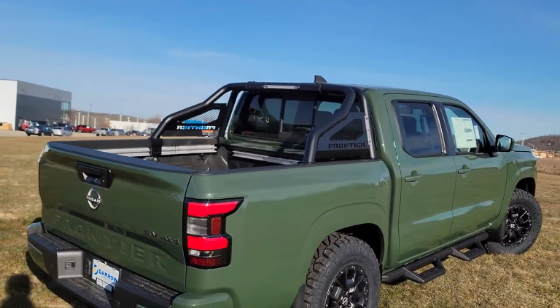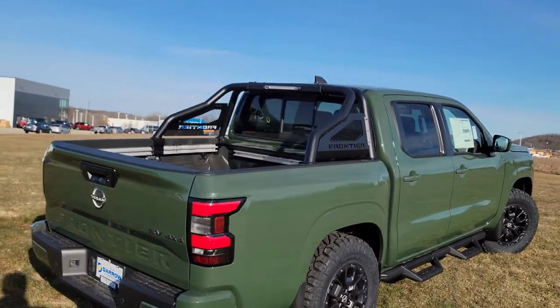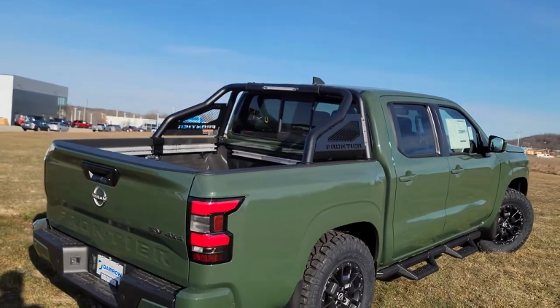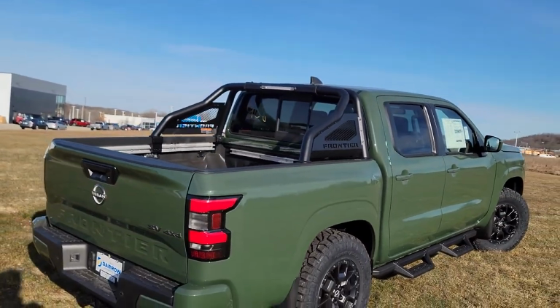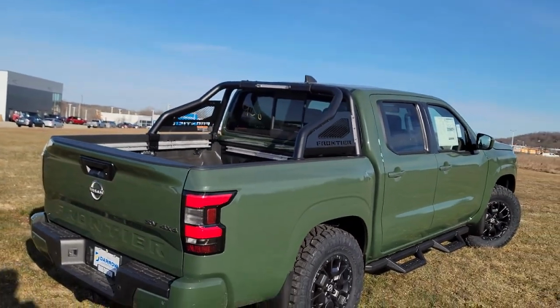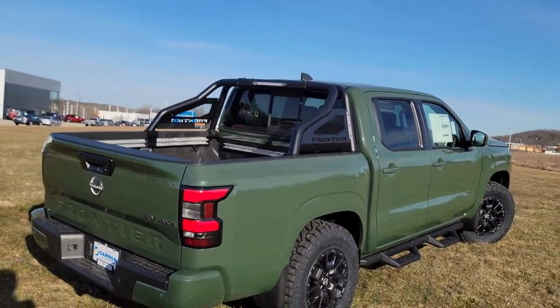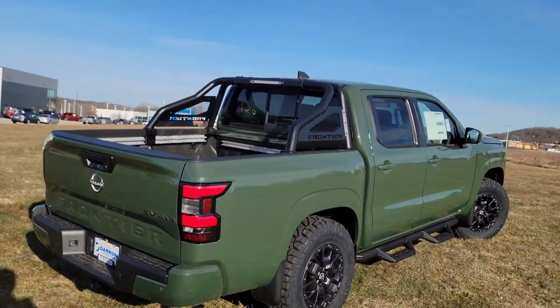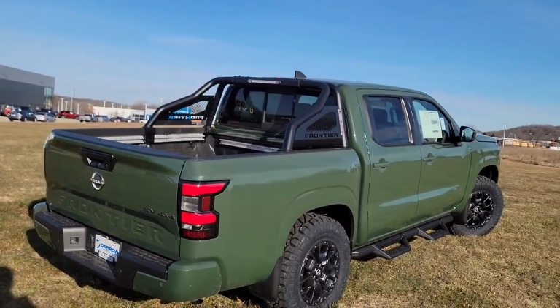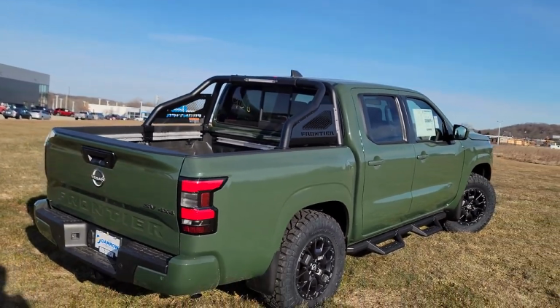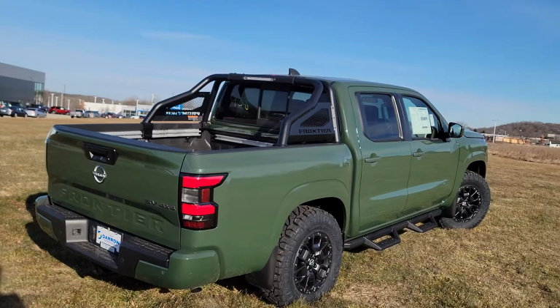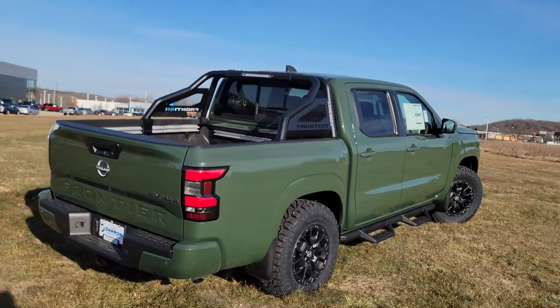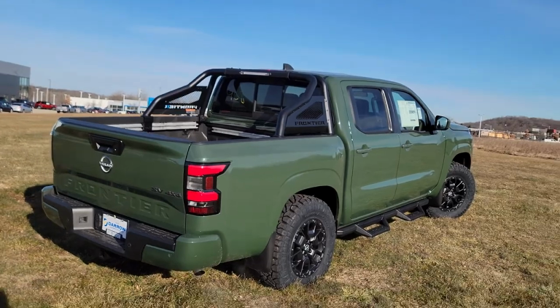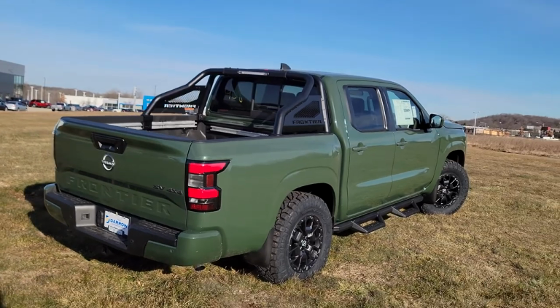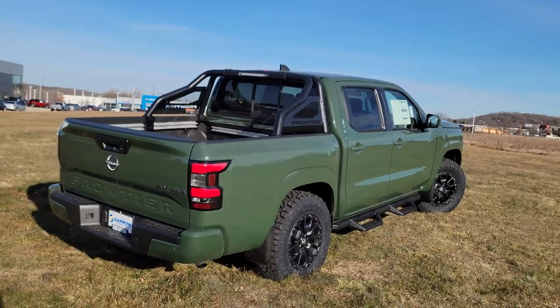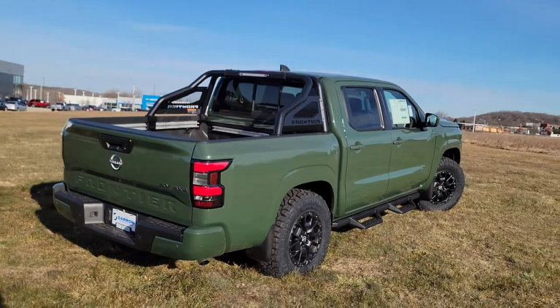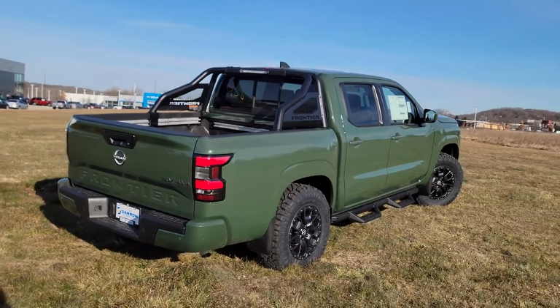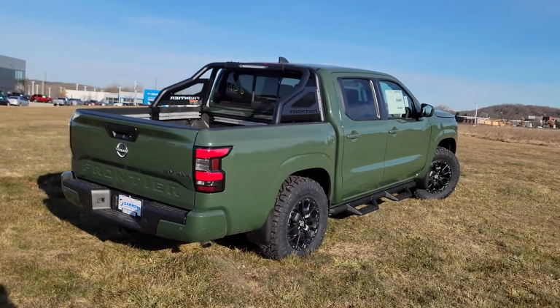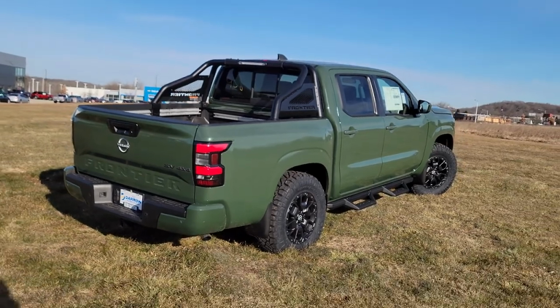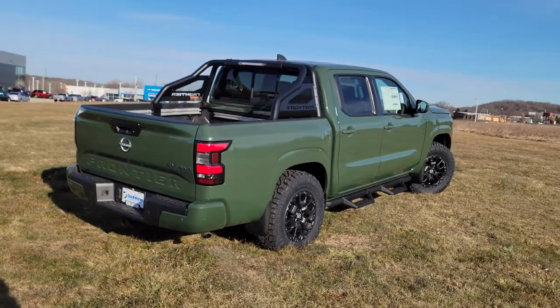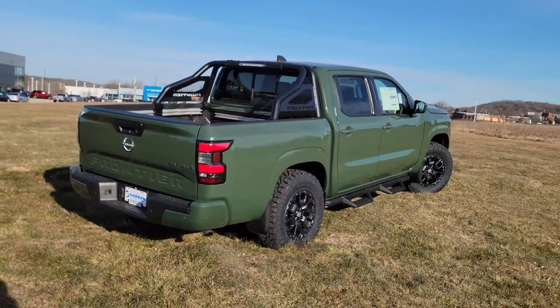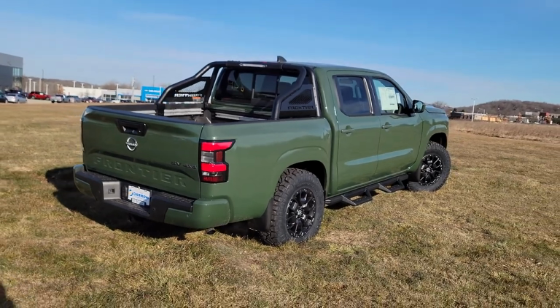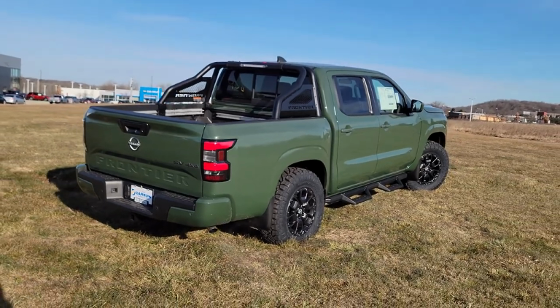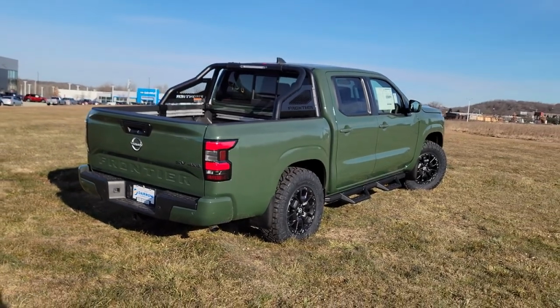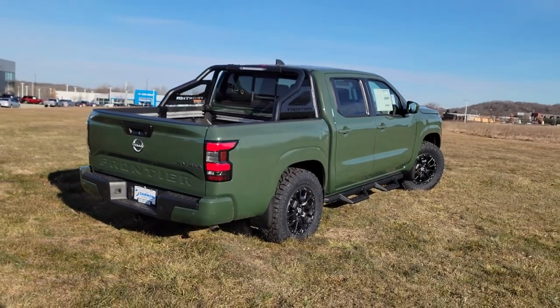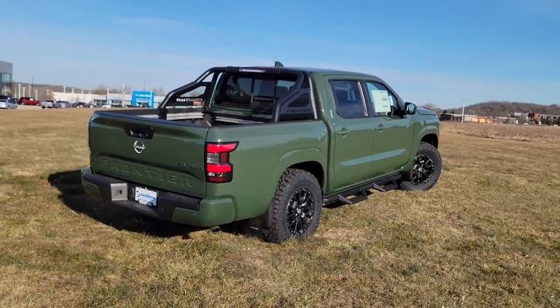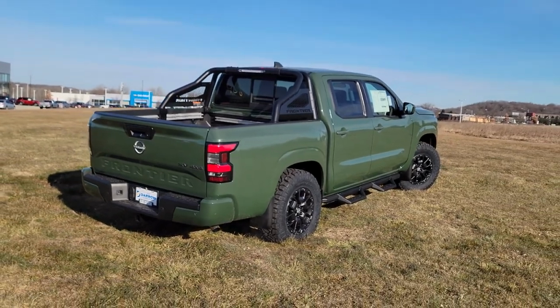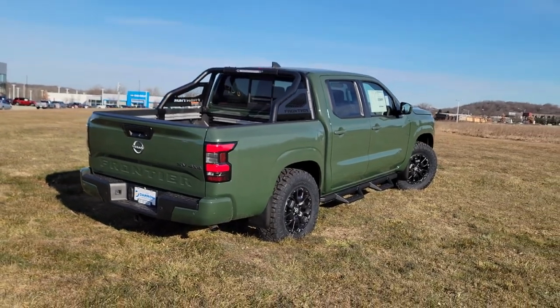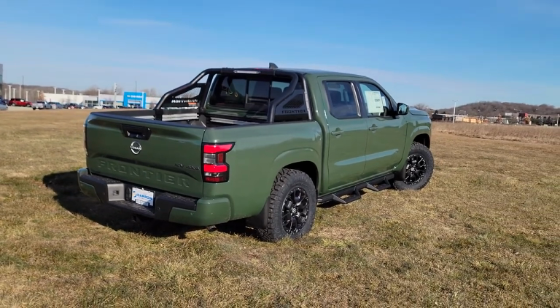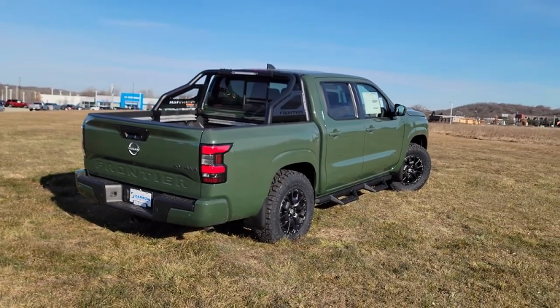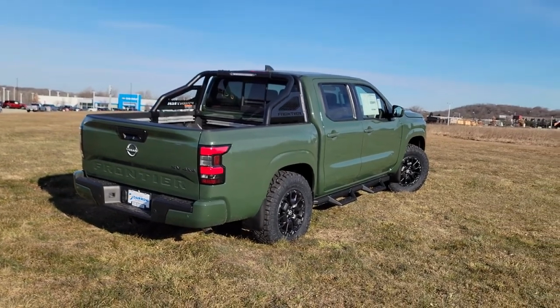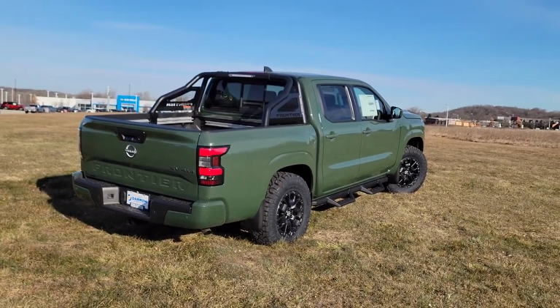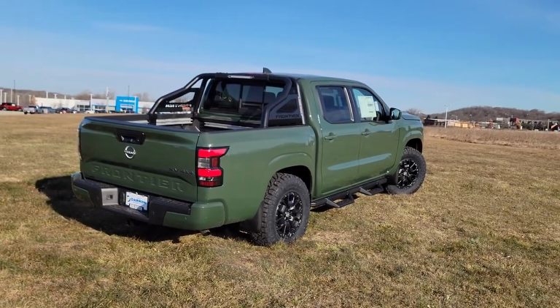If you have any questions about this vehicle or some of the other vehicles in our inventory, please stop on in or give us a call.